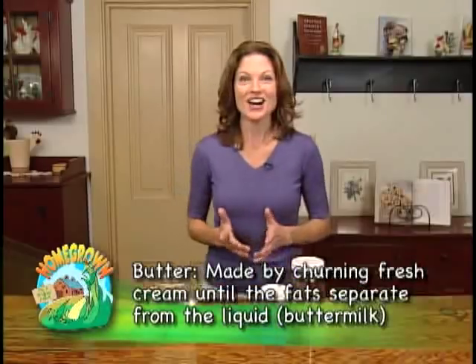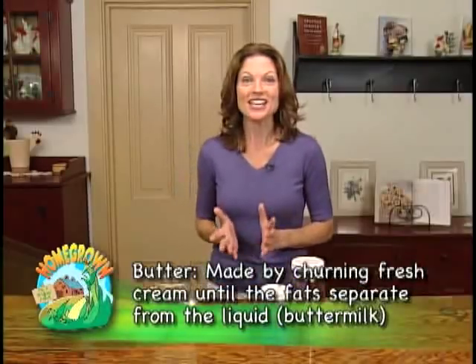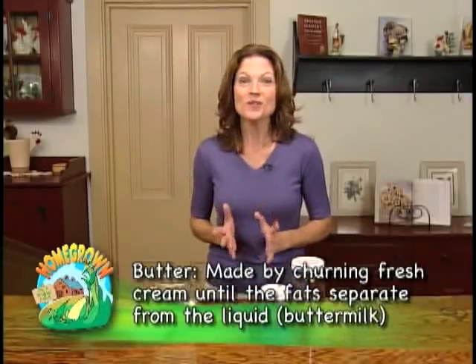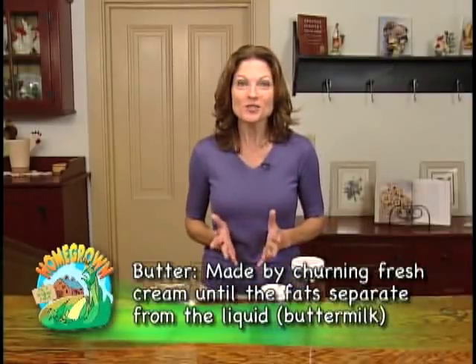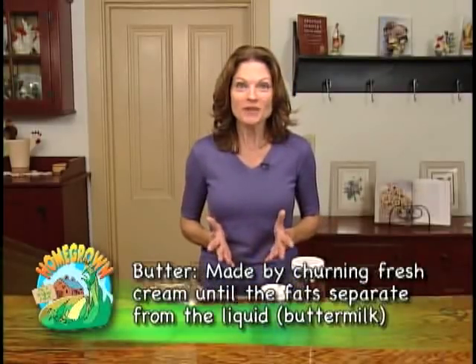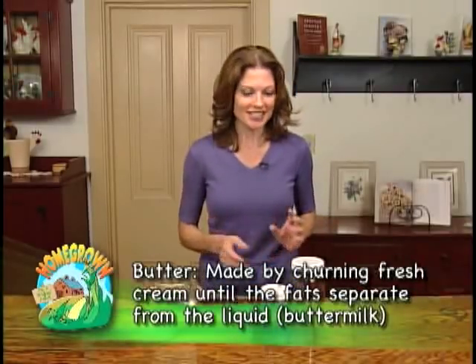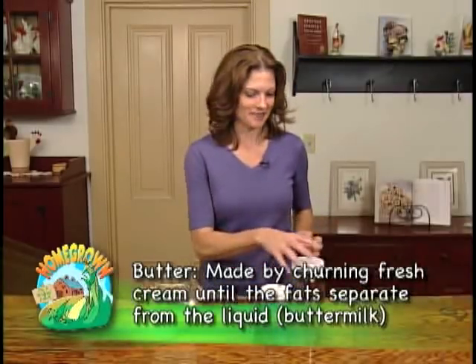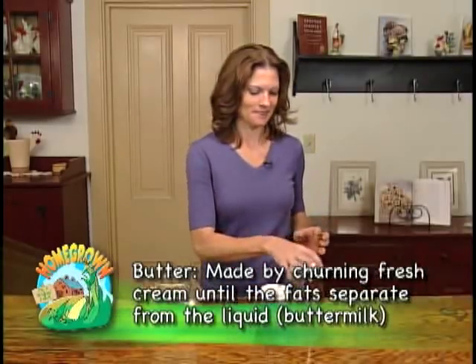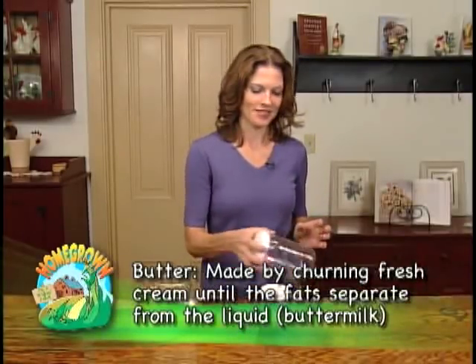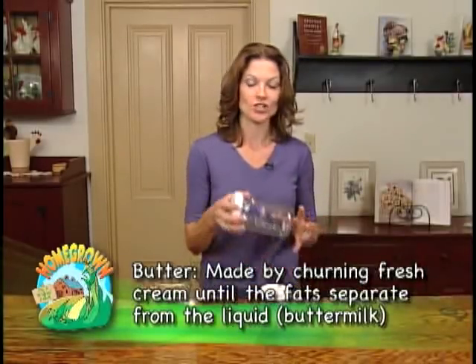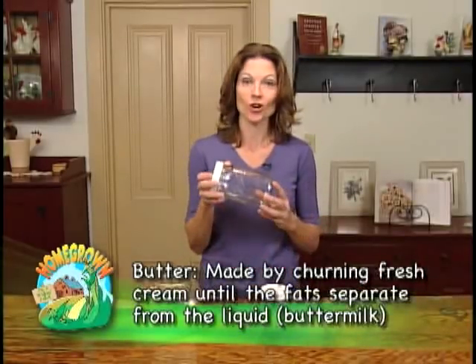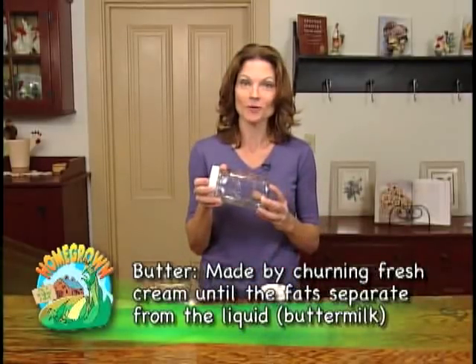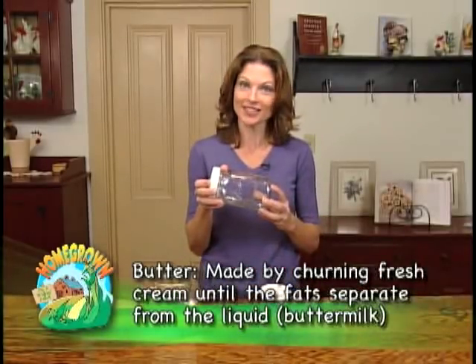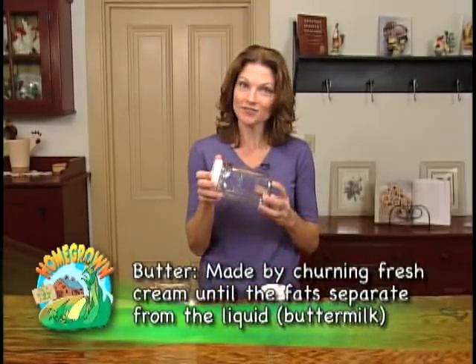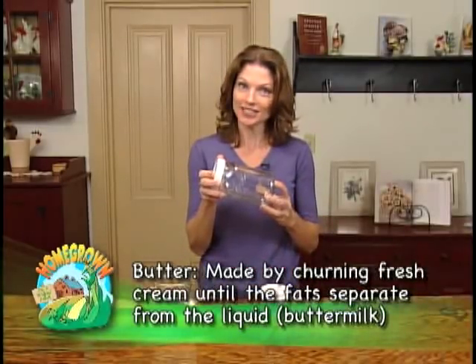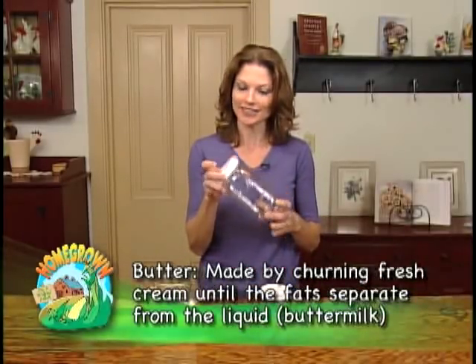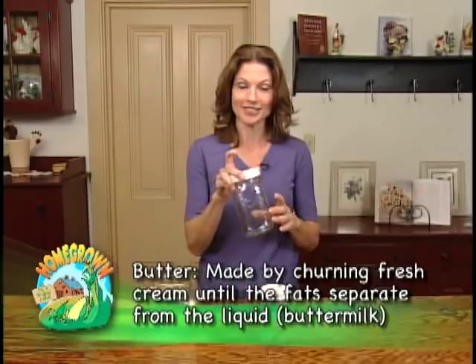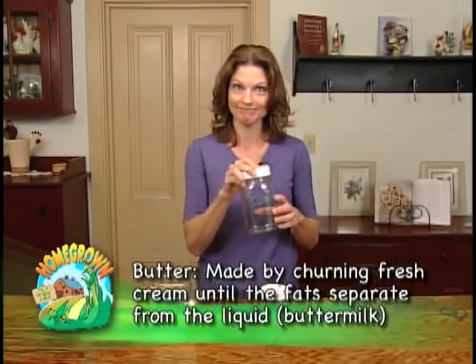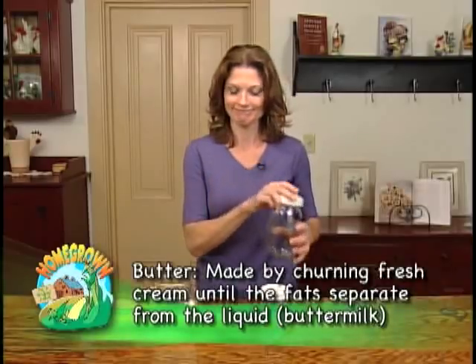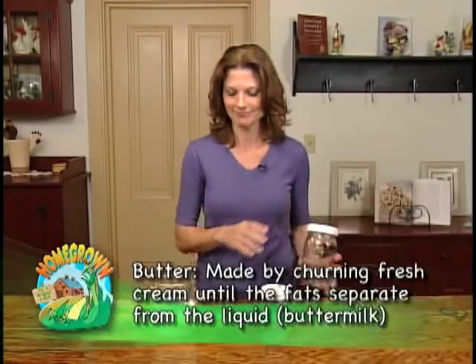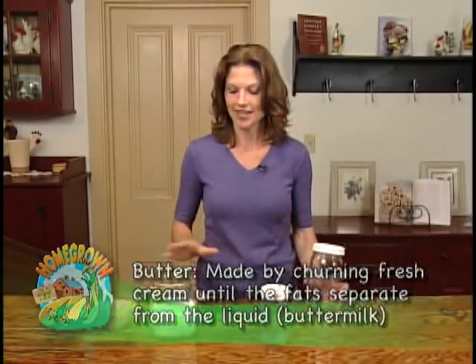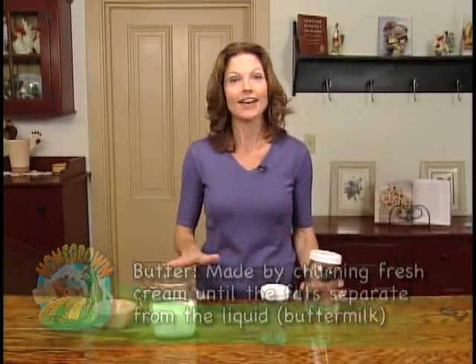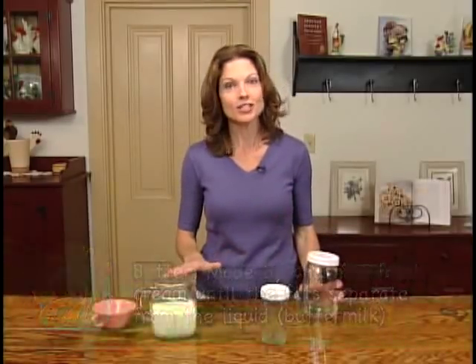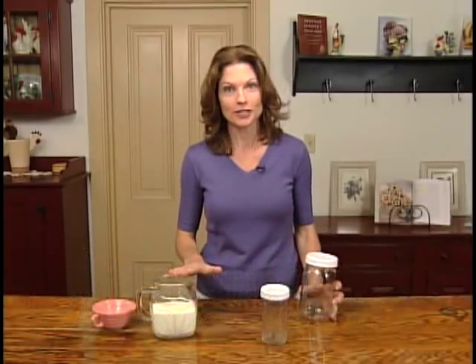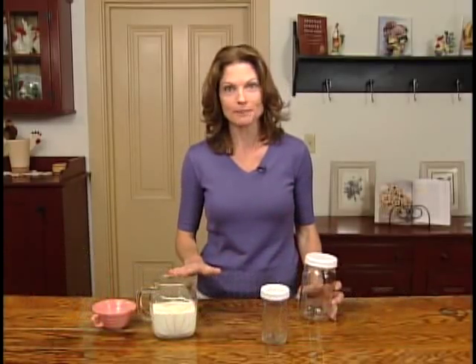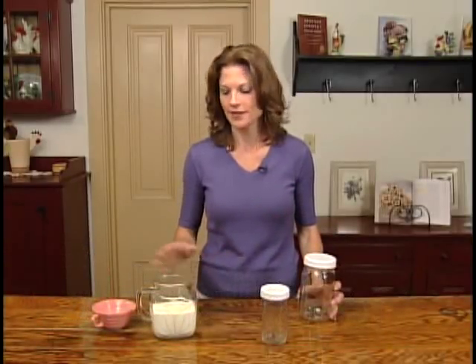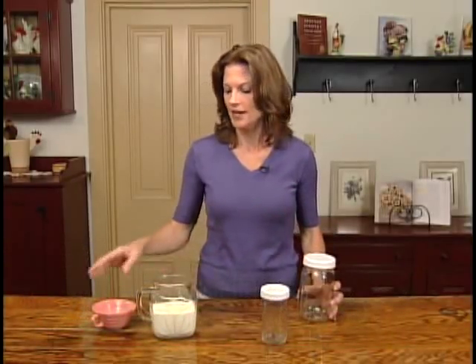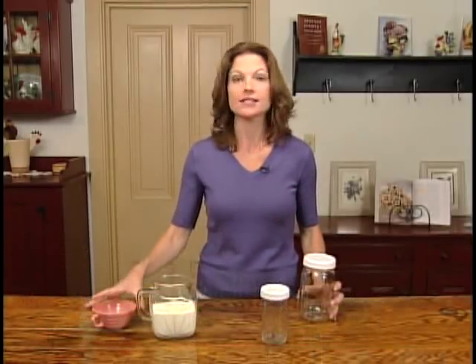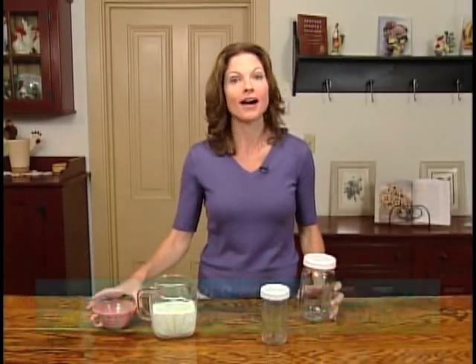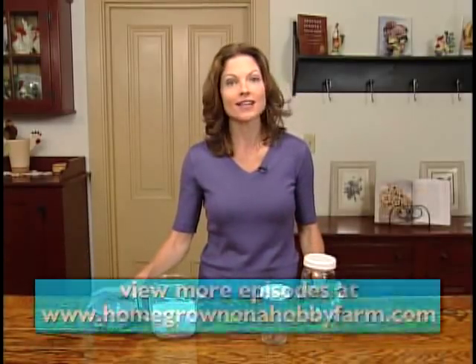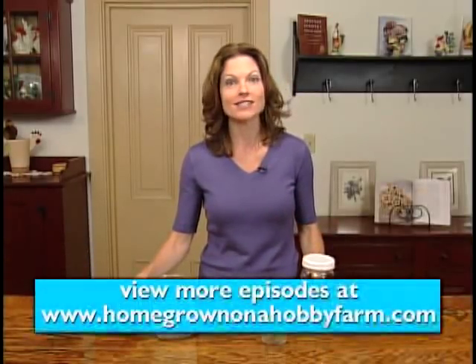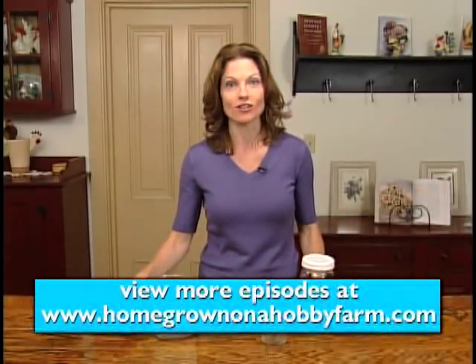Okay, so here's what we need: a jar with a tight-fitting lid, heavy cream, and some iodized salt.